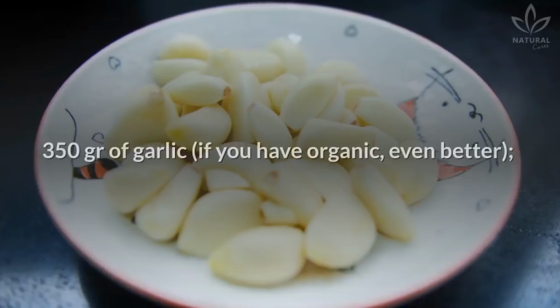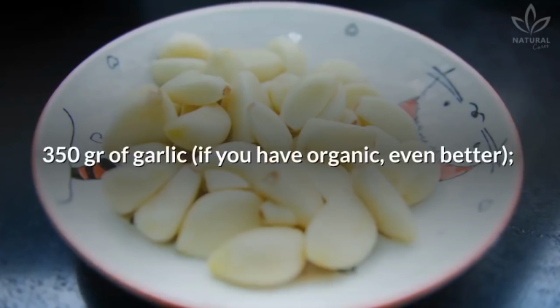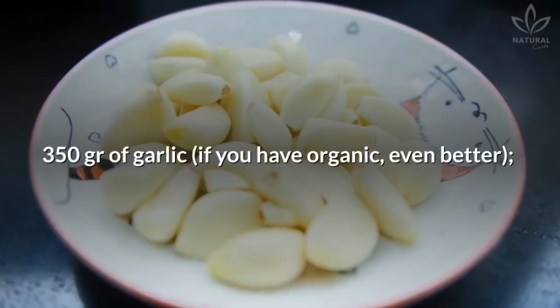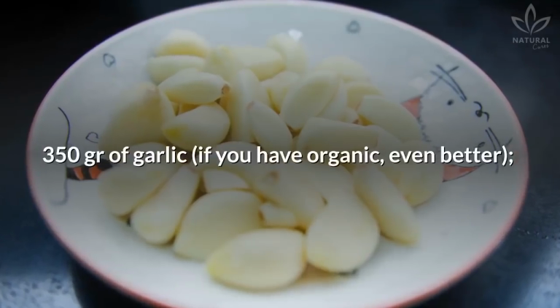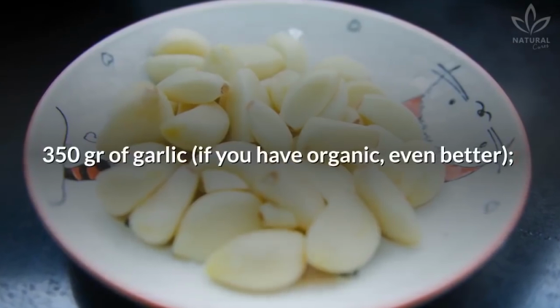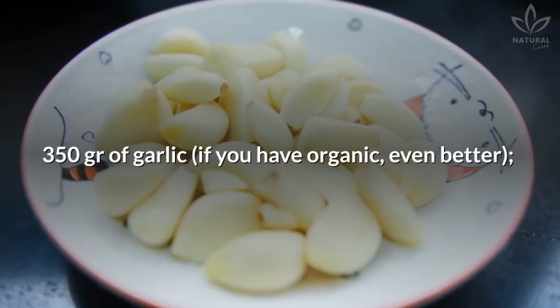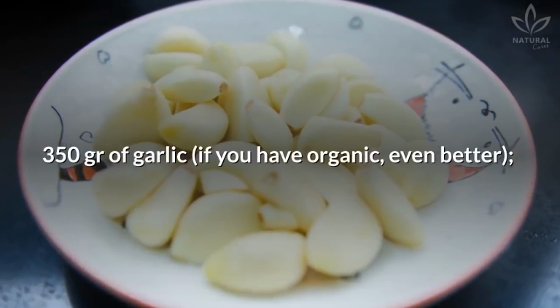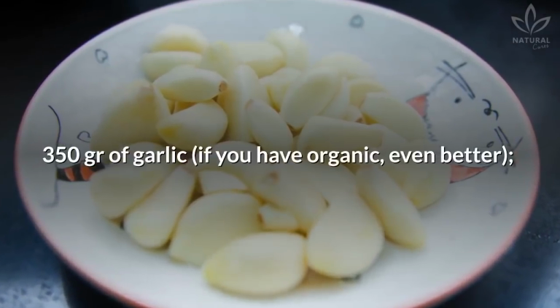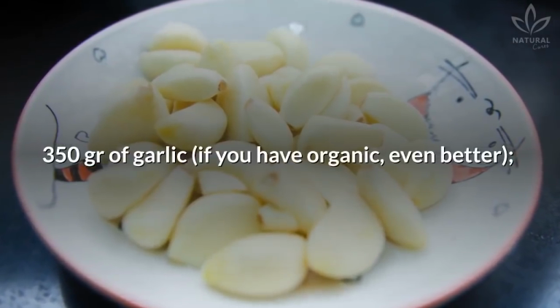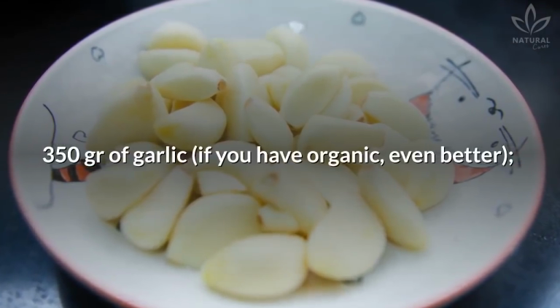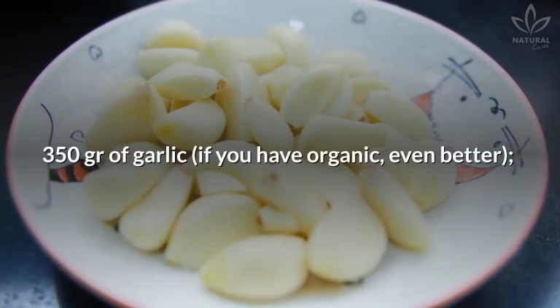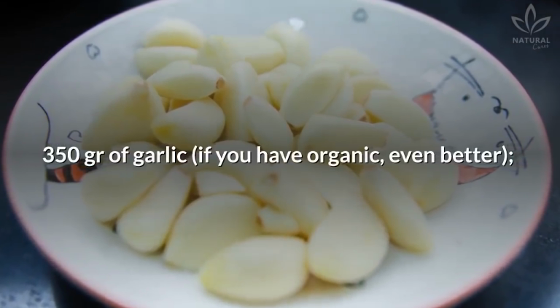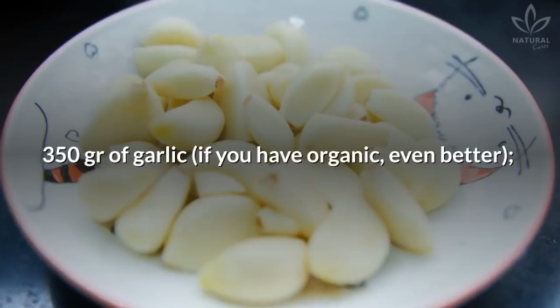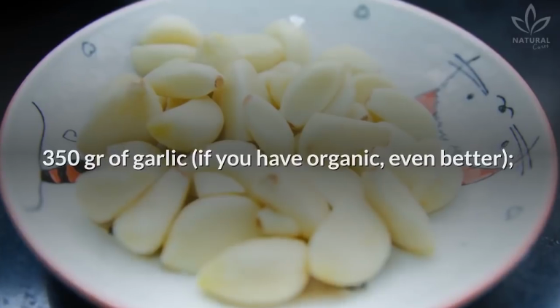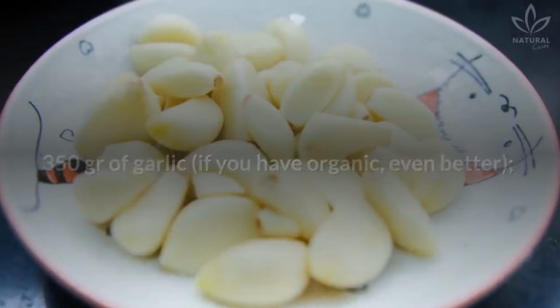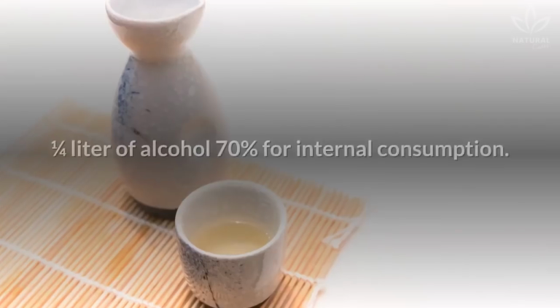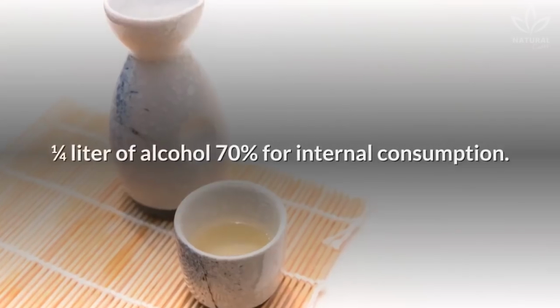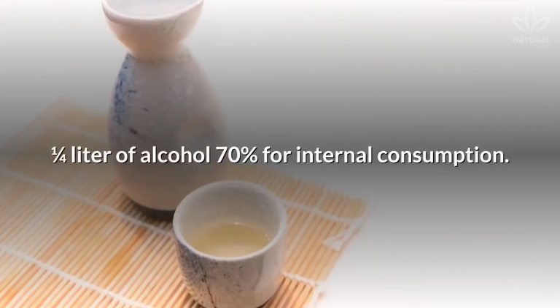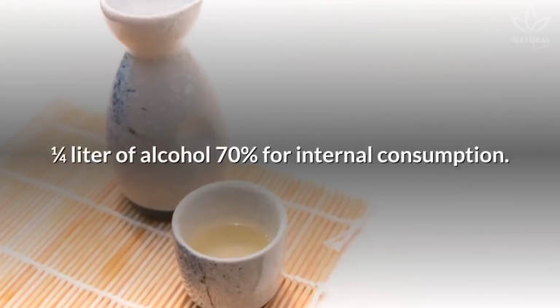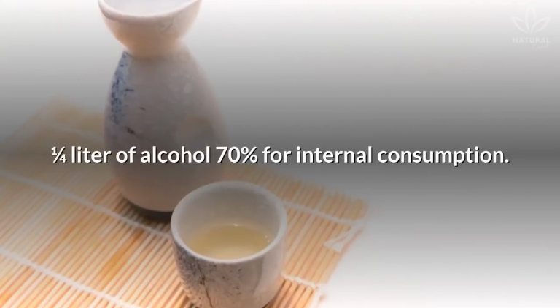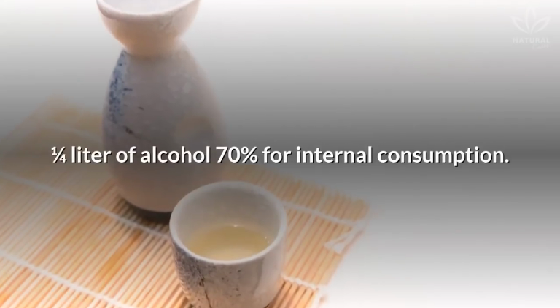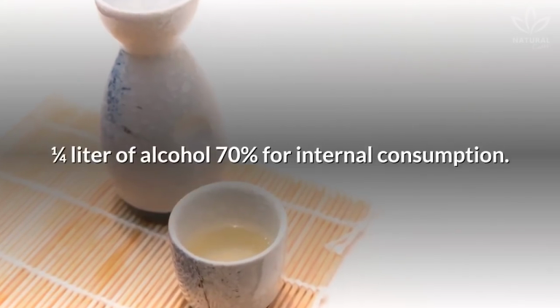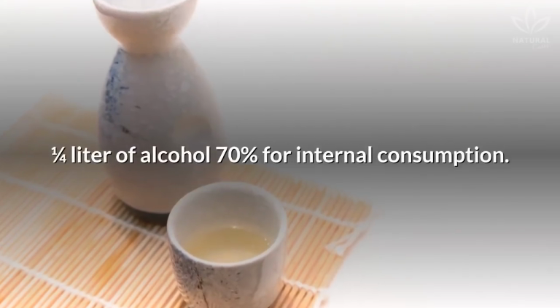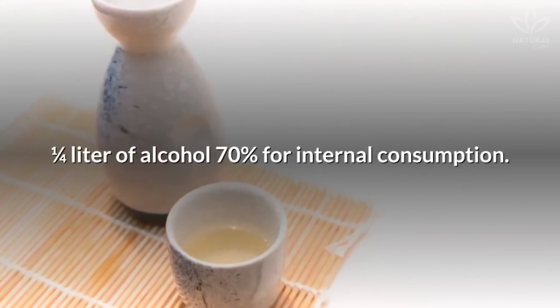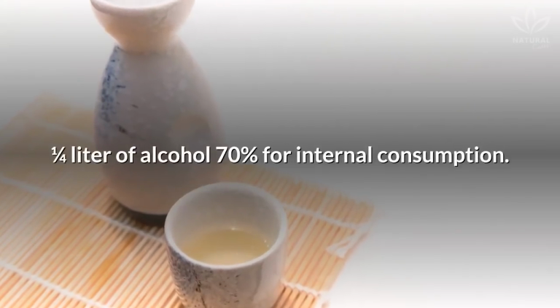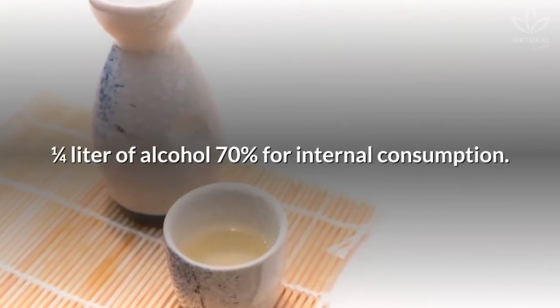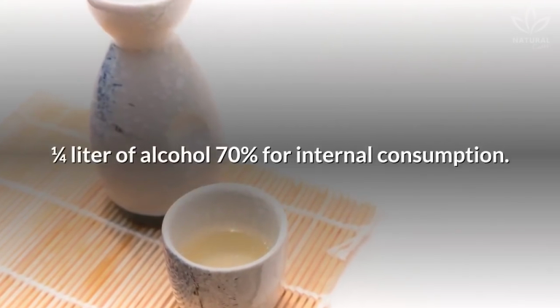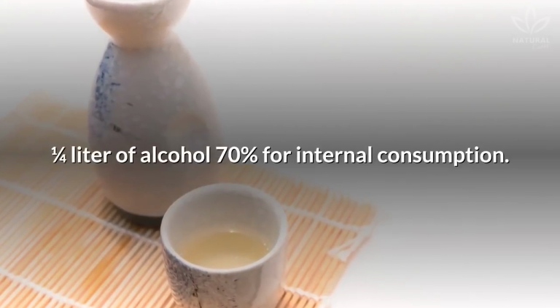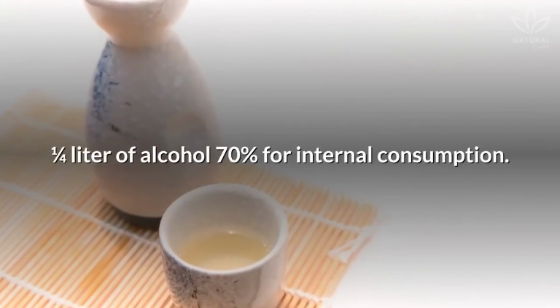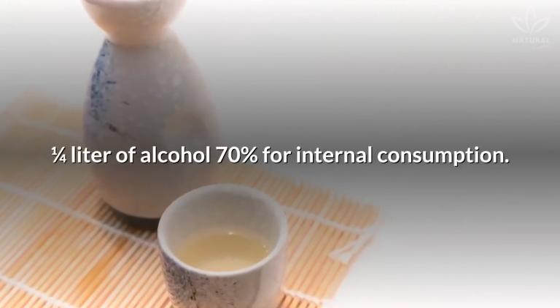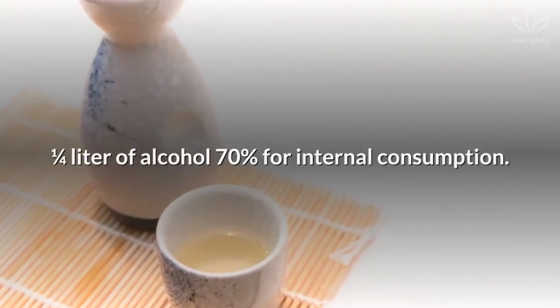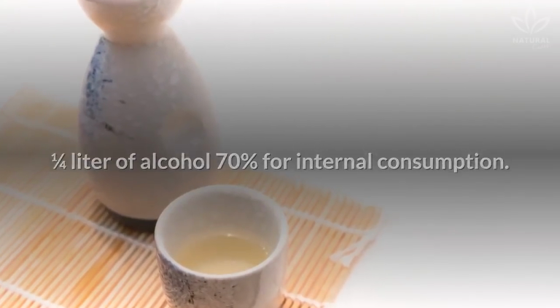350 grams of garlic — if you have organic, even better. And one quarter liter of alcohol, 70%, for internal consumption.